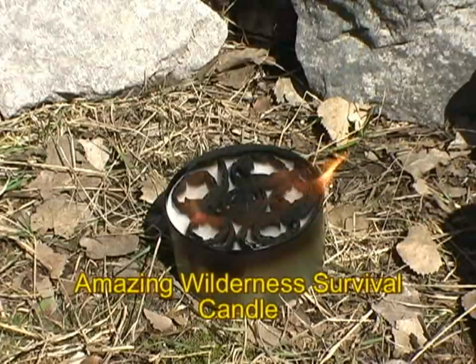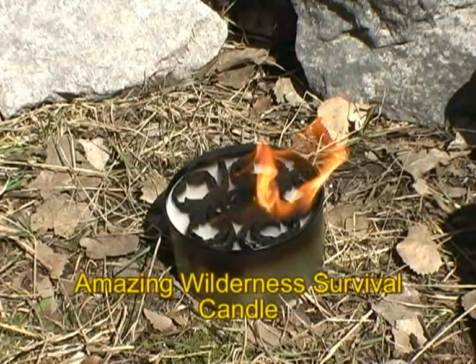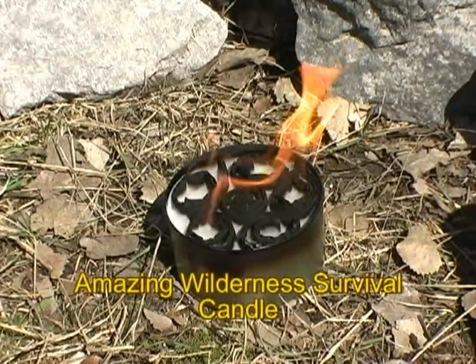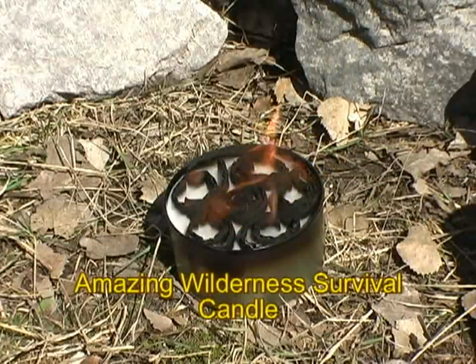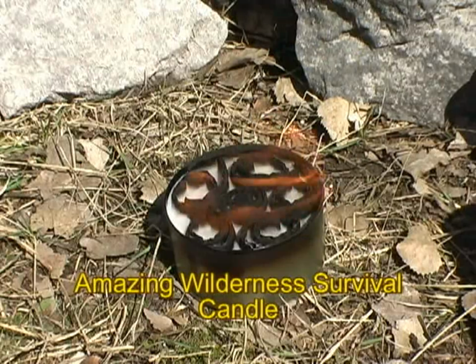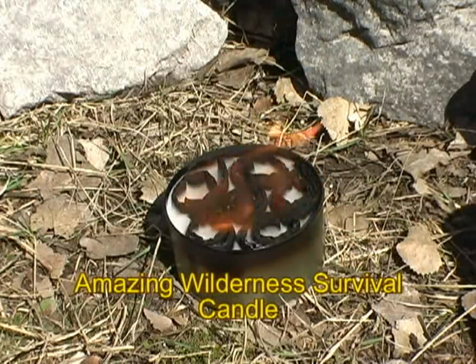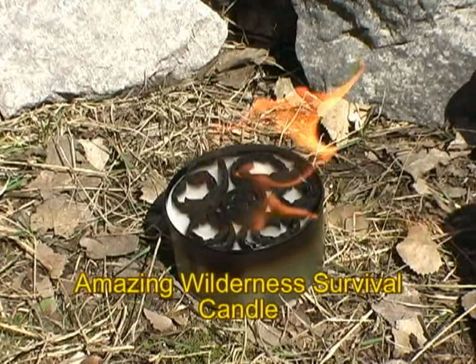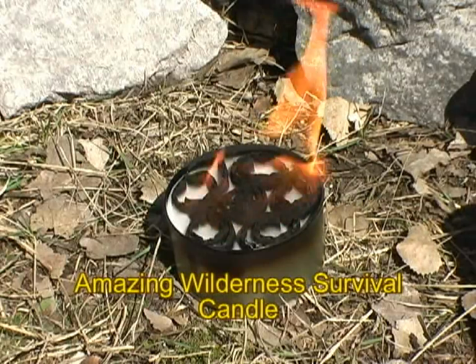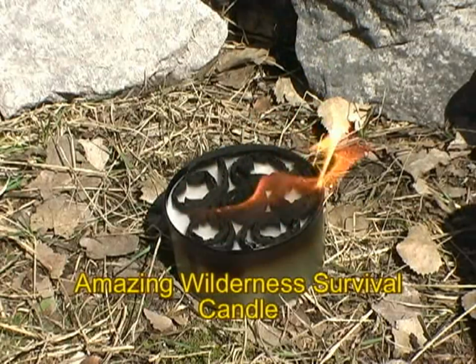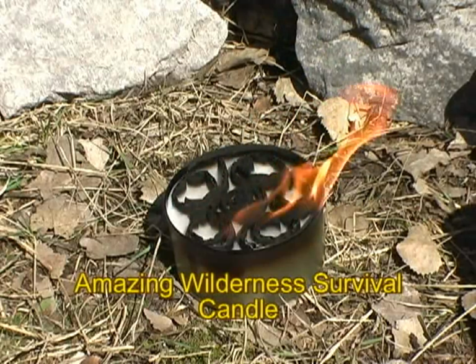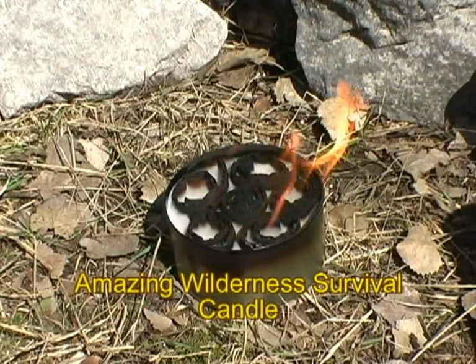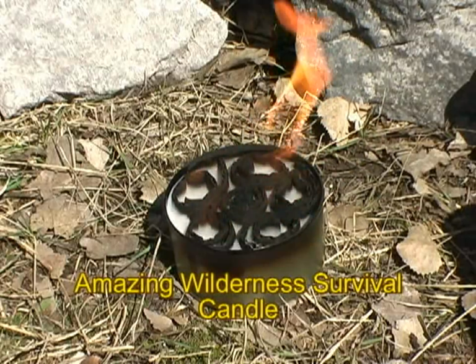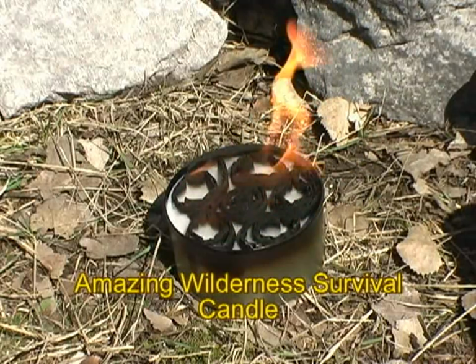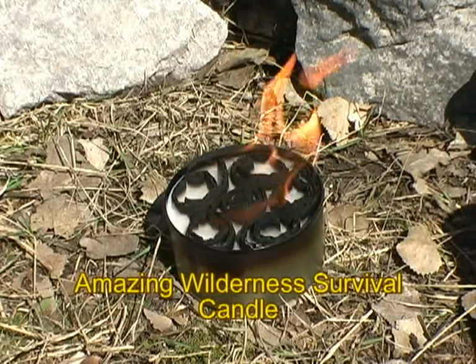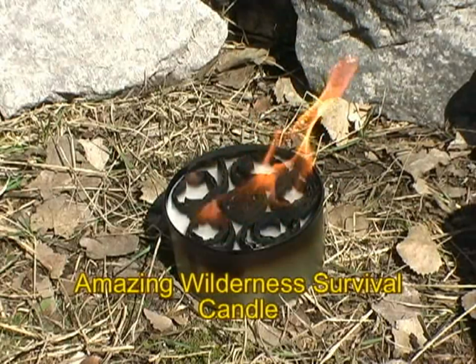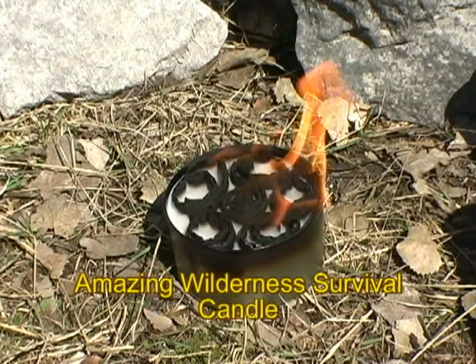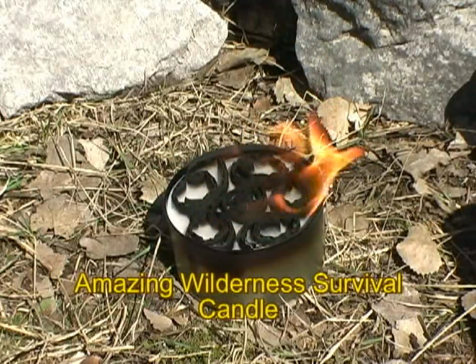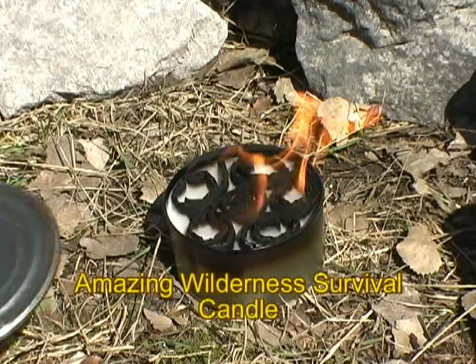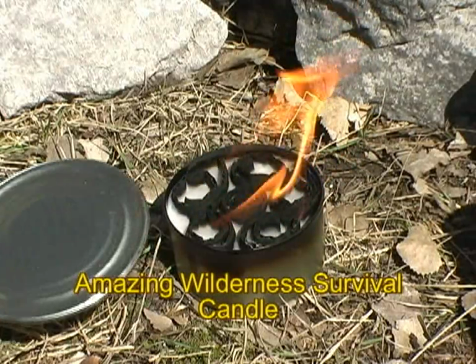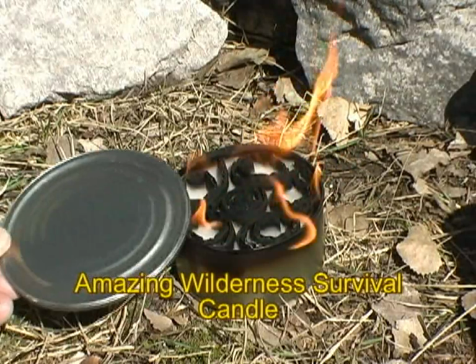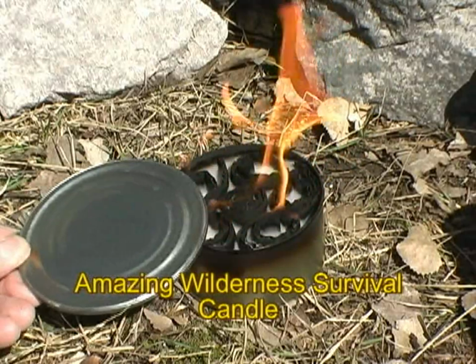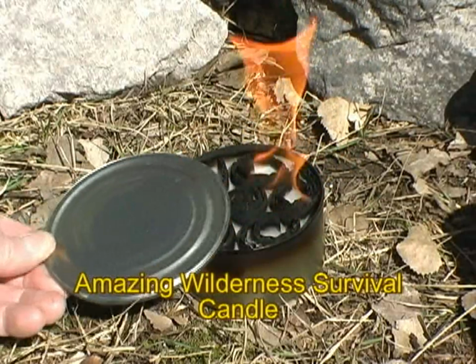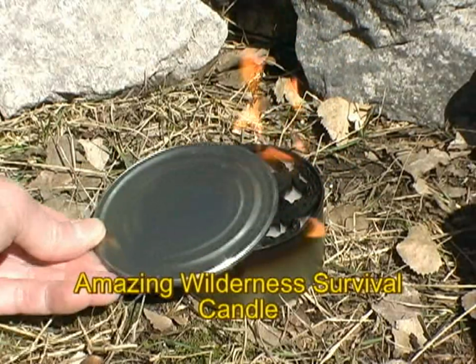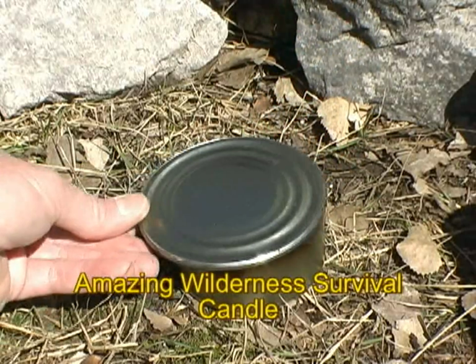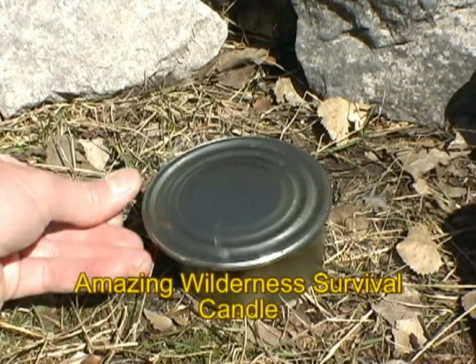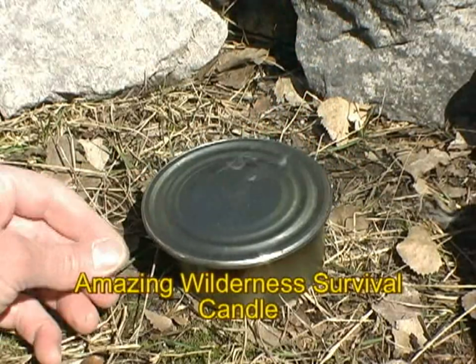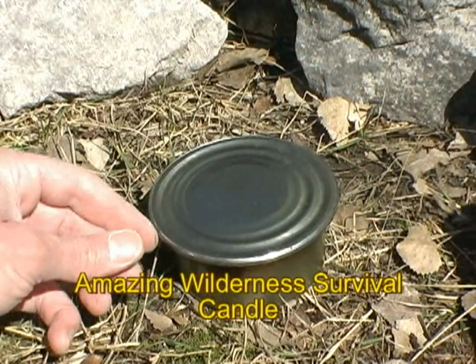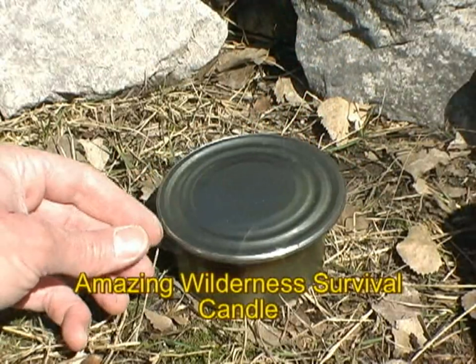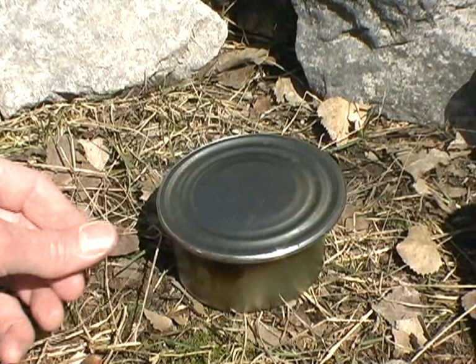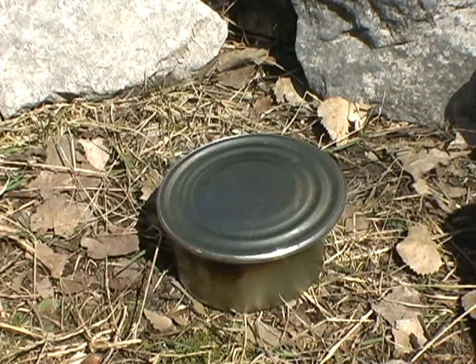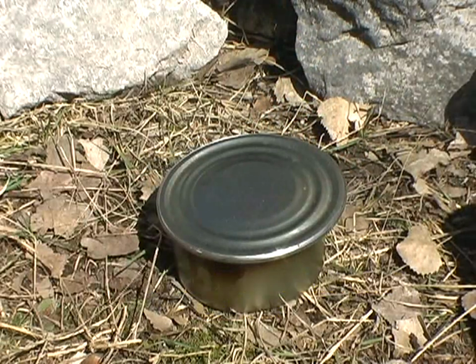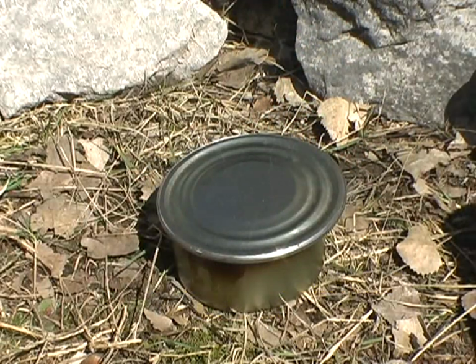Okay, we'll show you the proper way to put one of these out. This is an accessory from my world-famous cook kit.